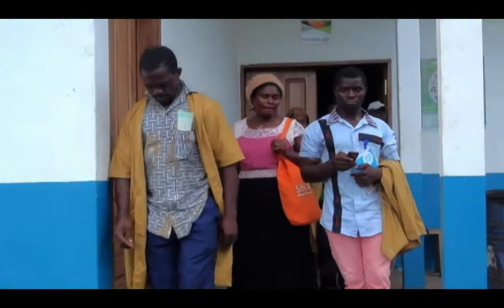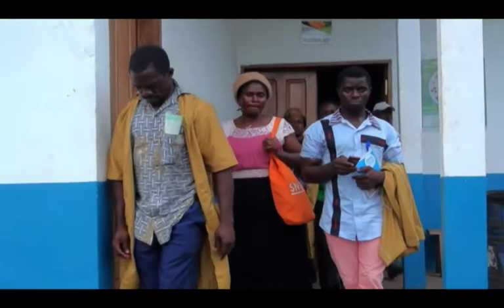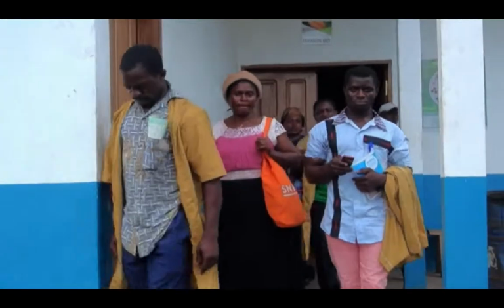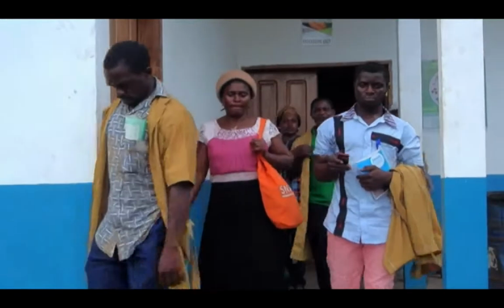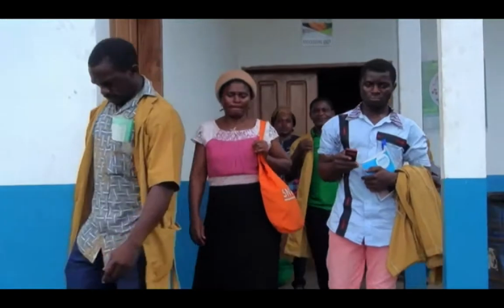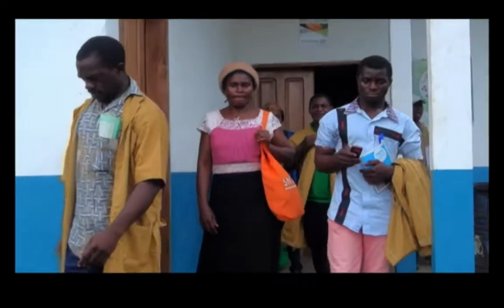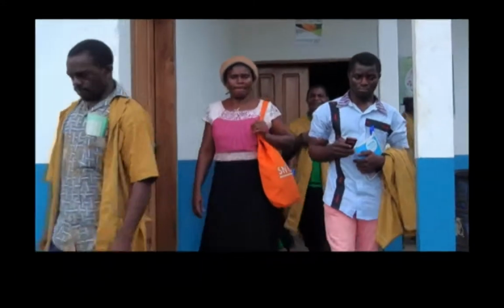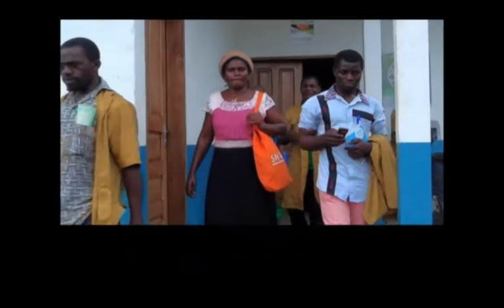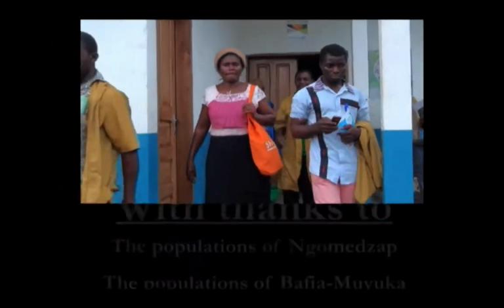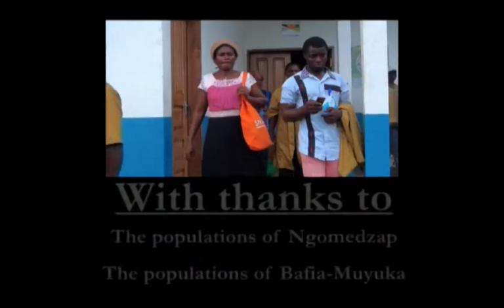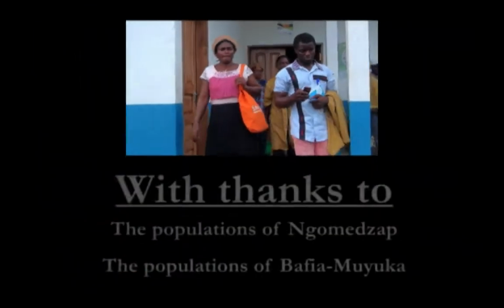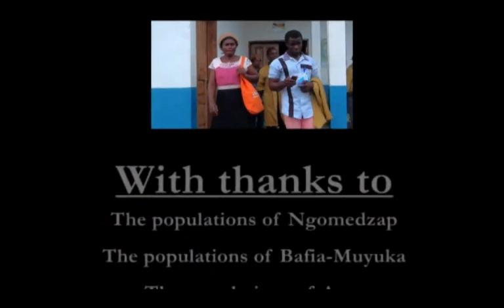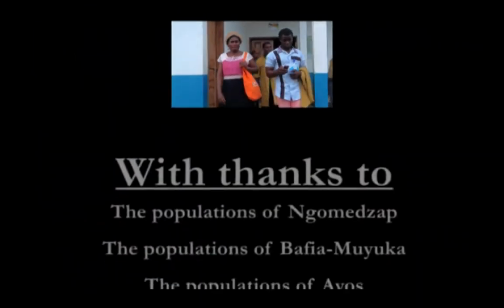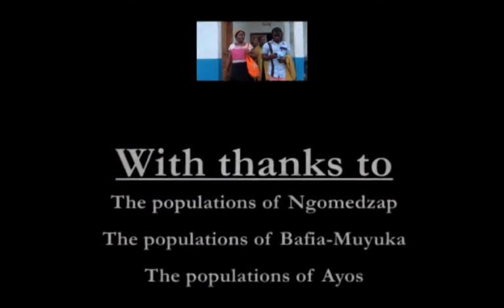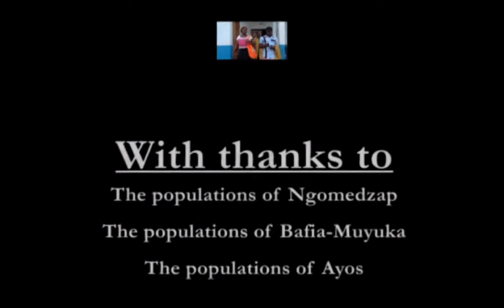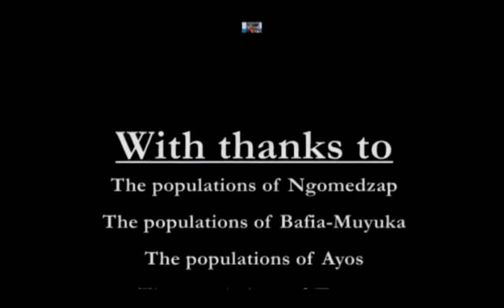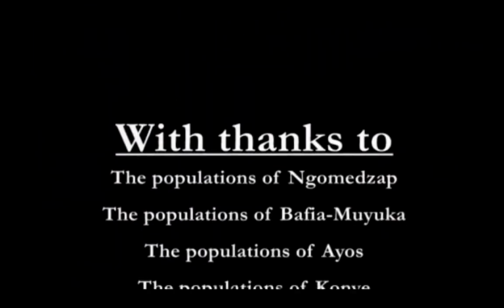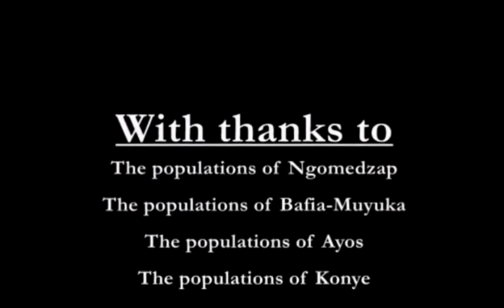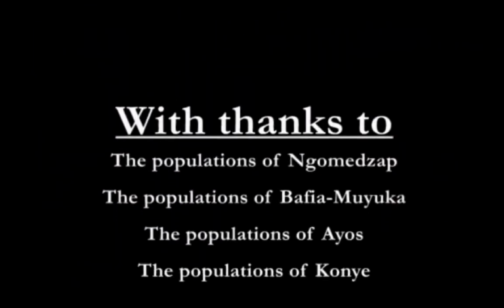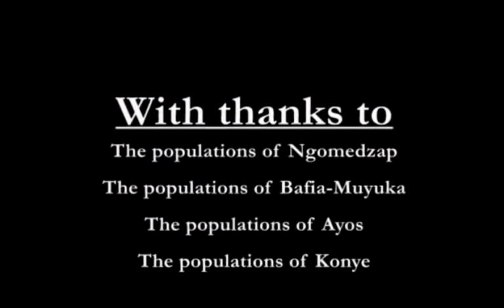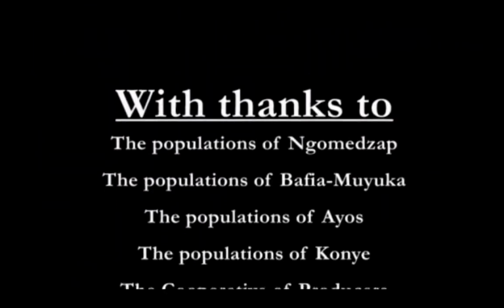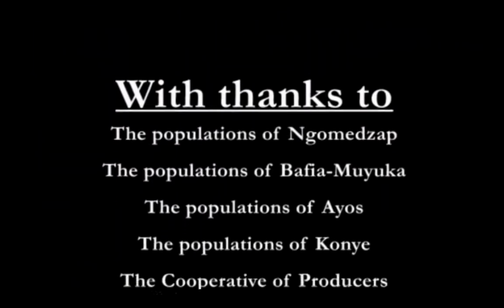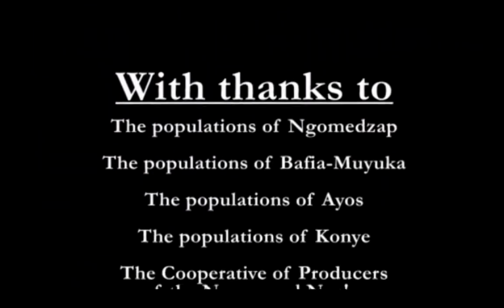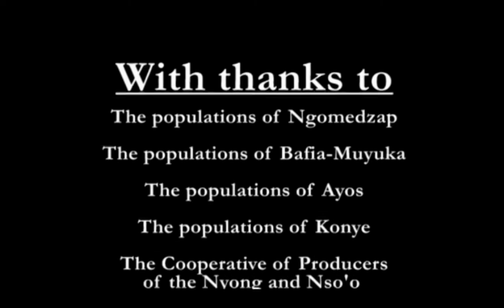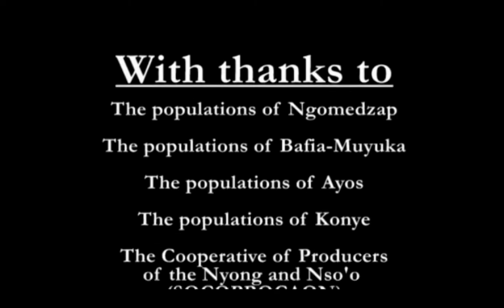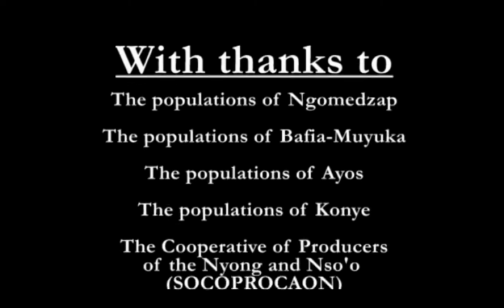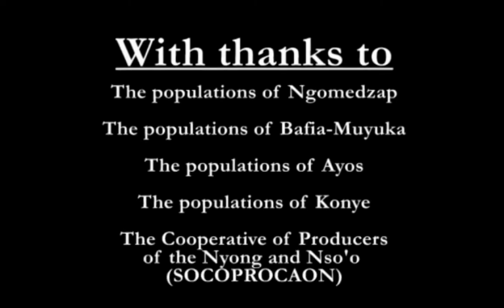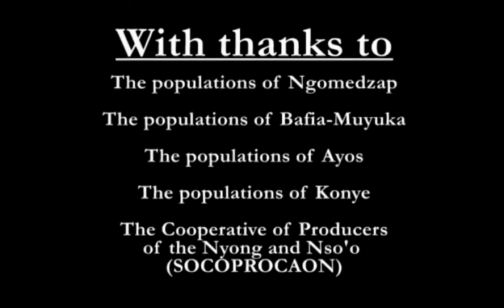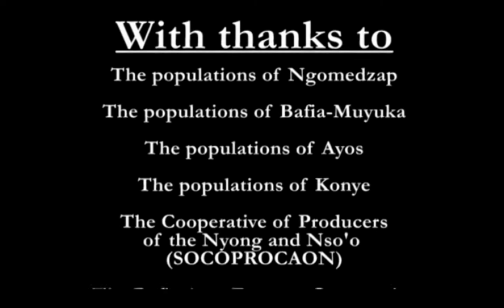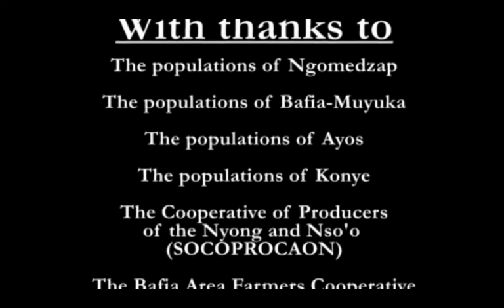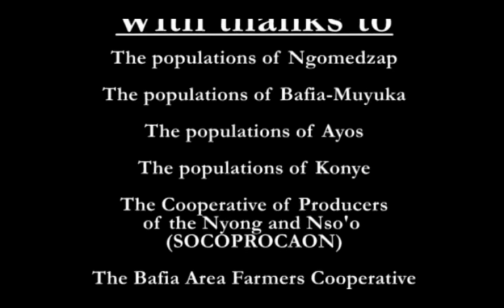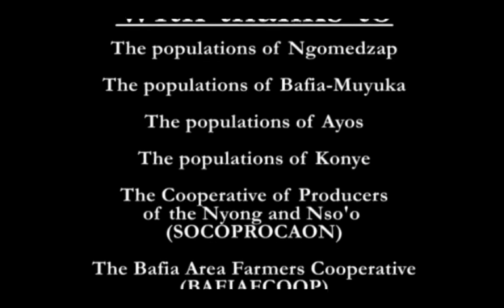Paysans du nord, du nord au sud, paysans du Cameroun en fond de ce pays.